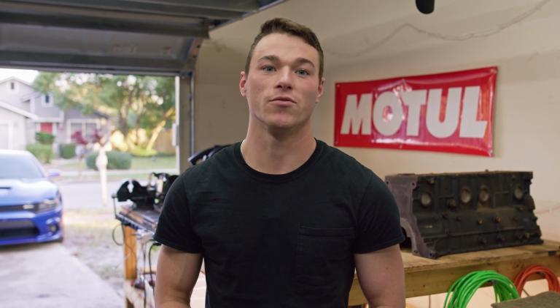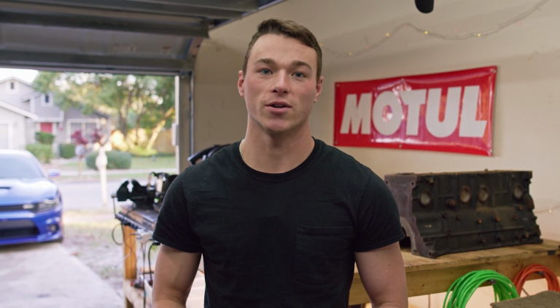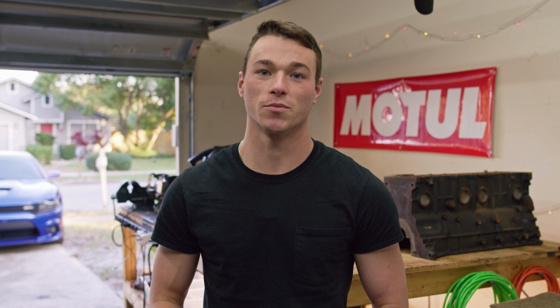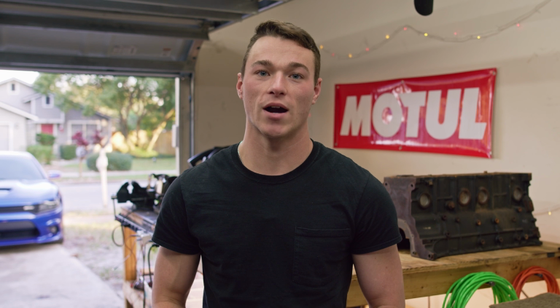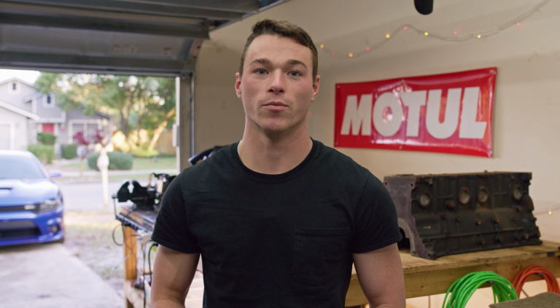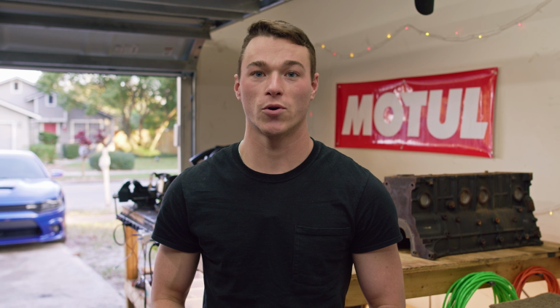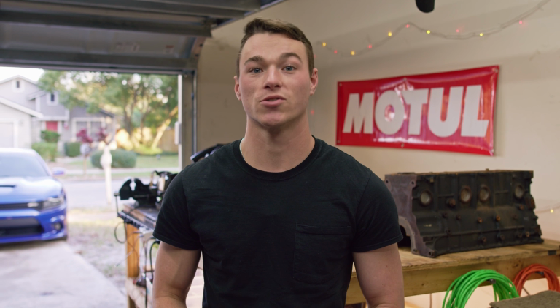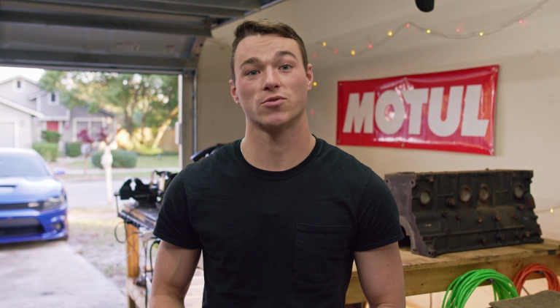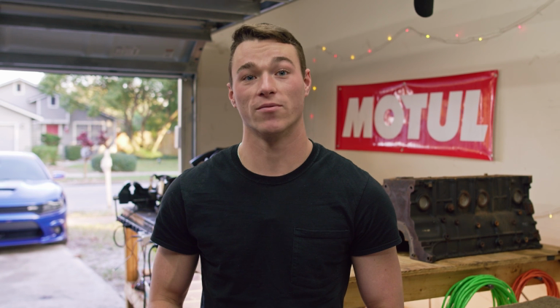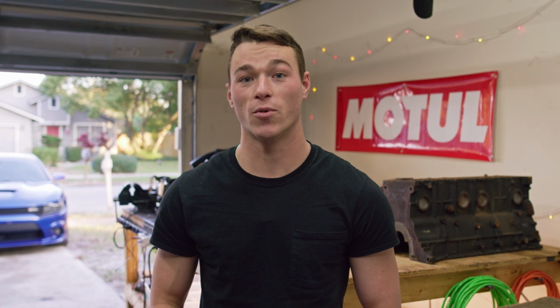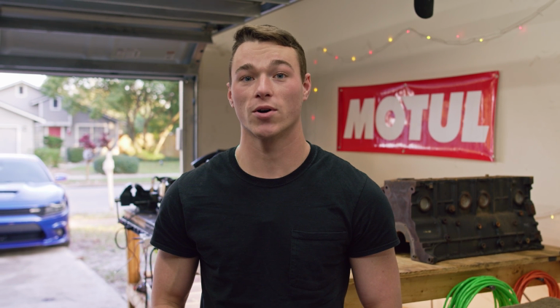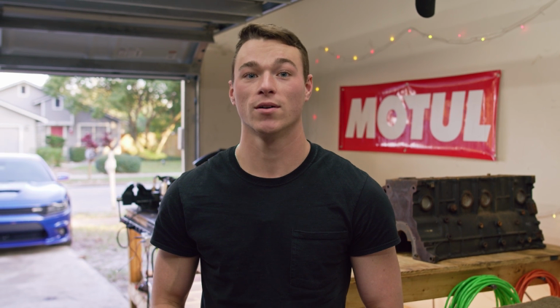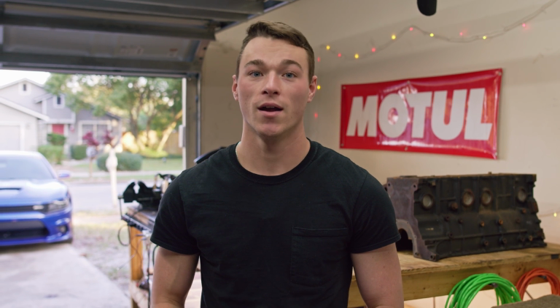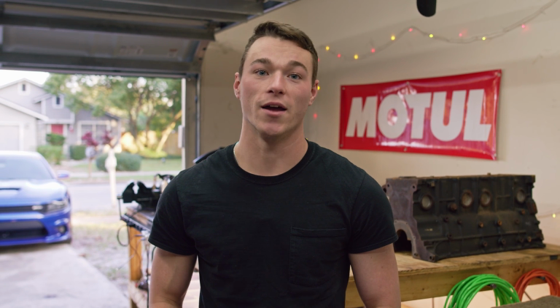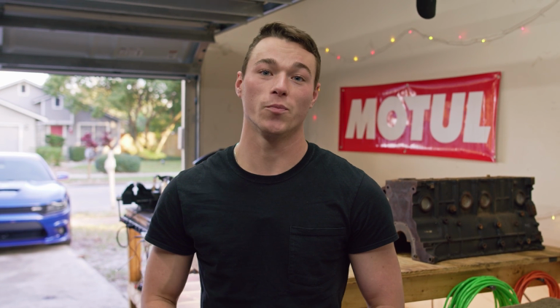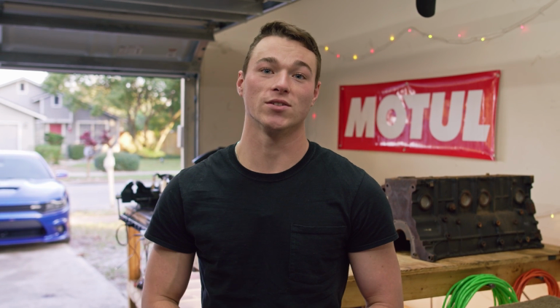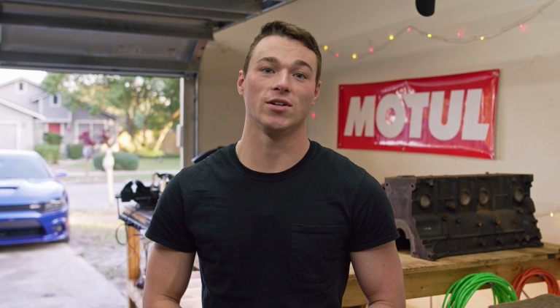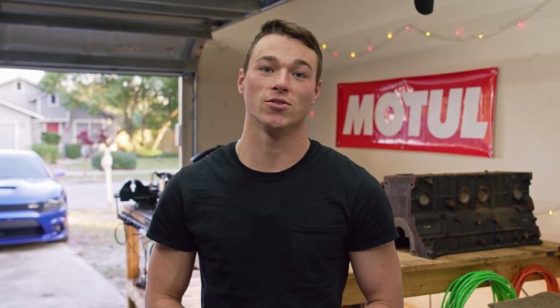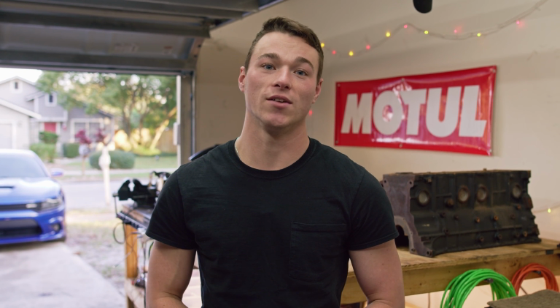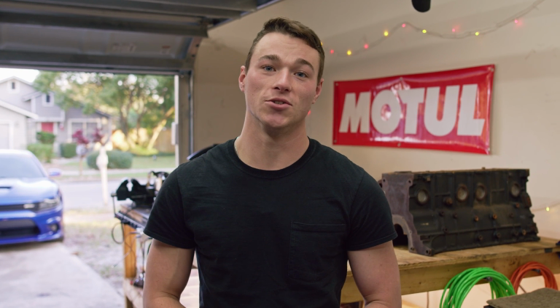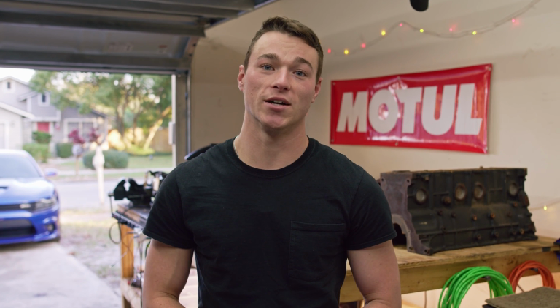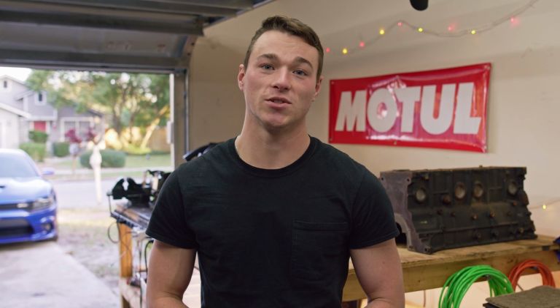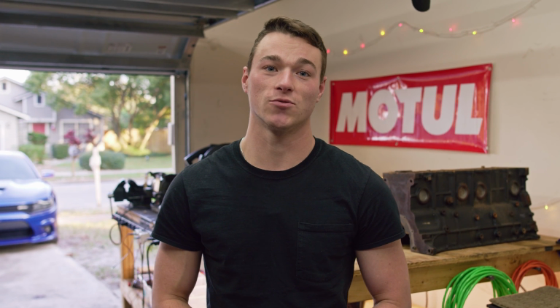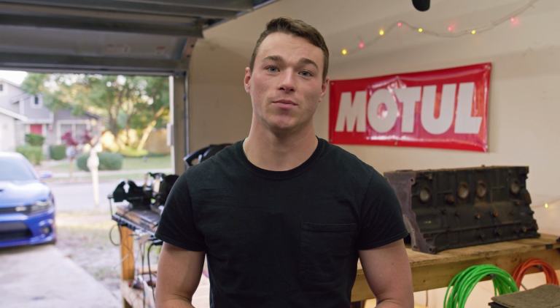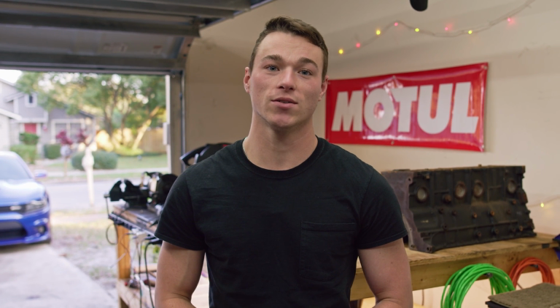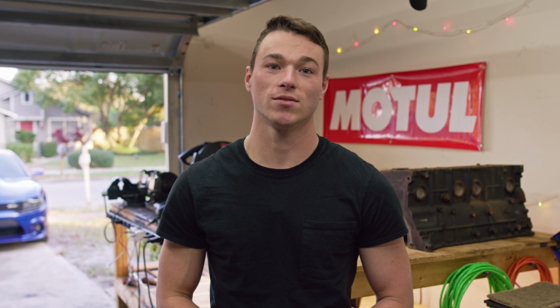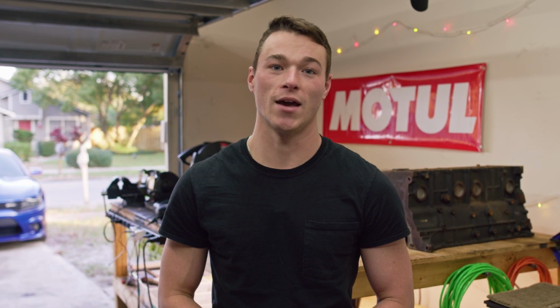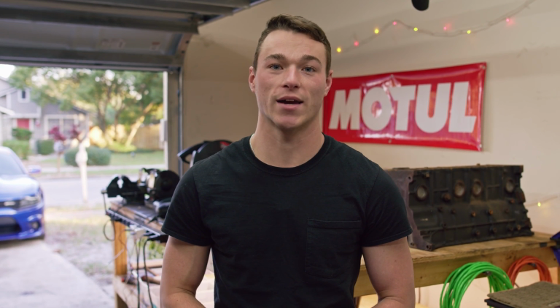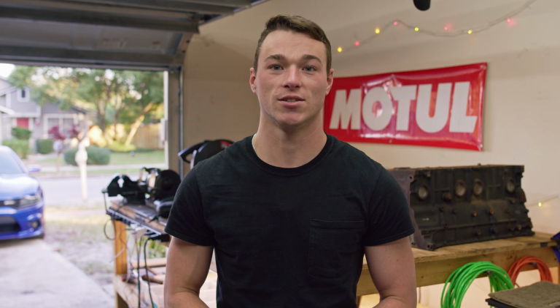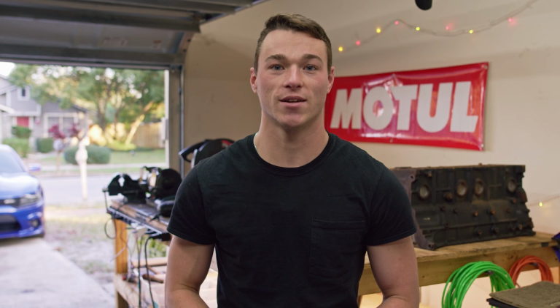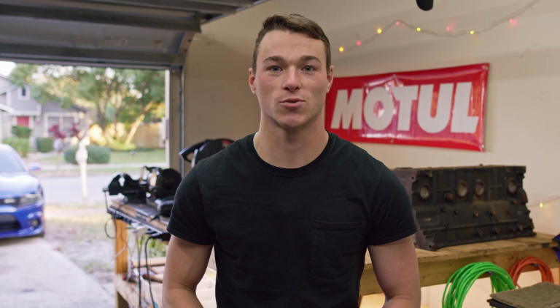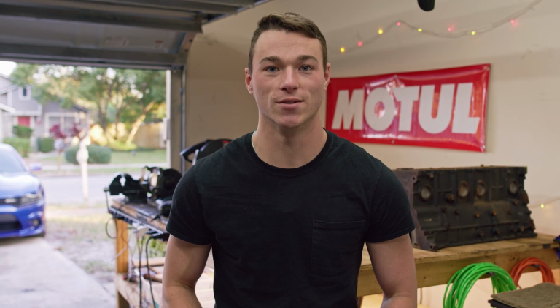If you want to subscribe for more, subscribe for more. Hope this video saves you a transmission rebuild and we'll catch you on the next one.